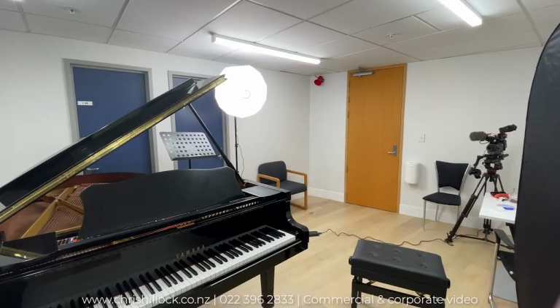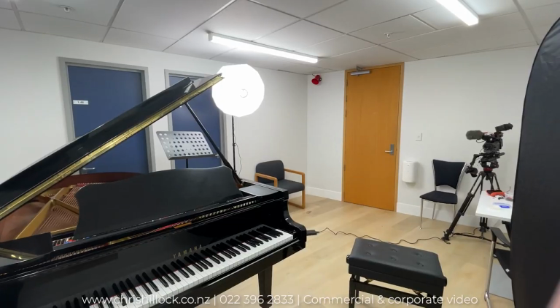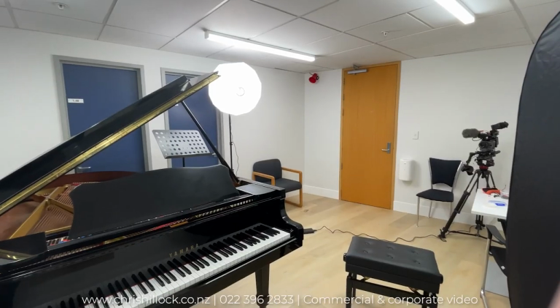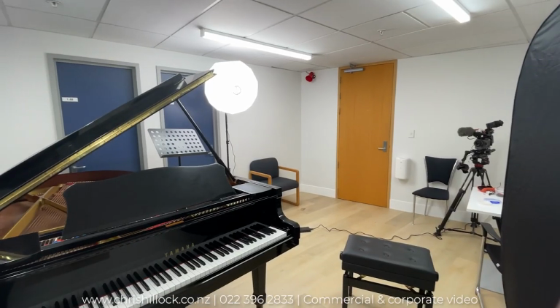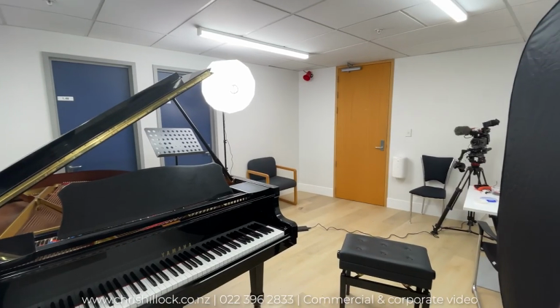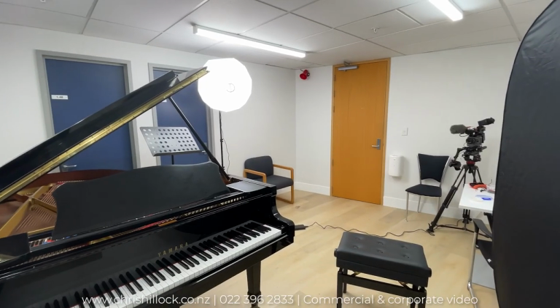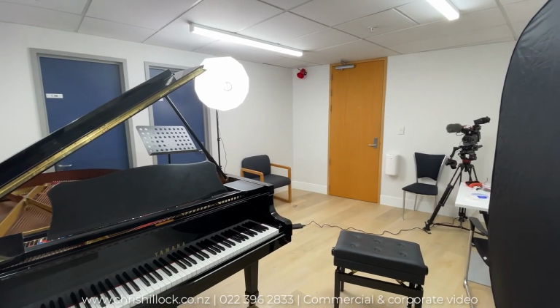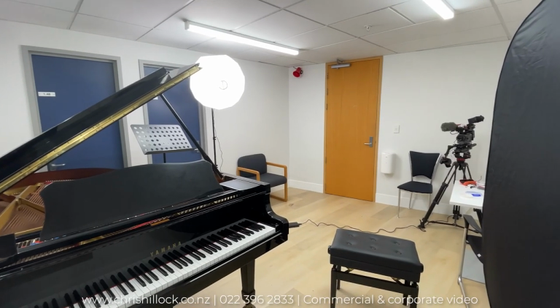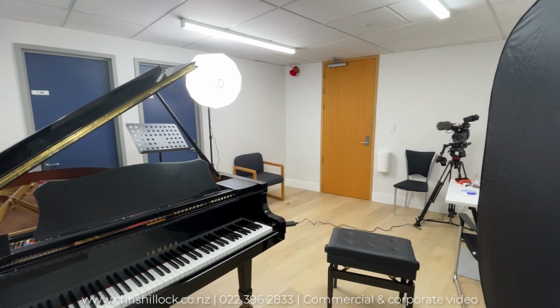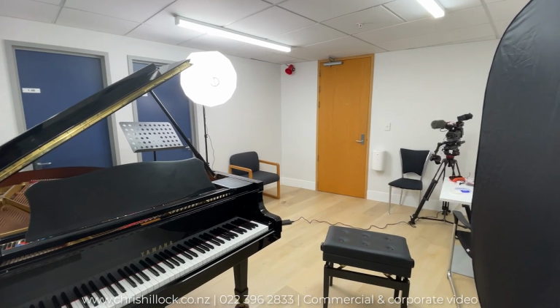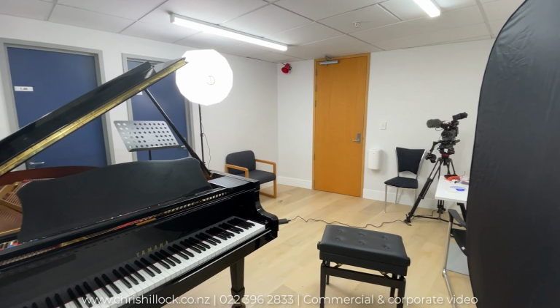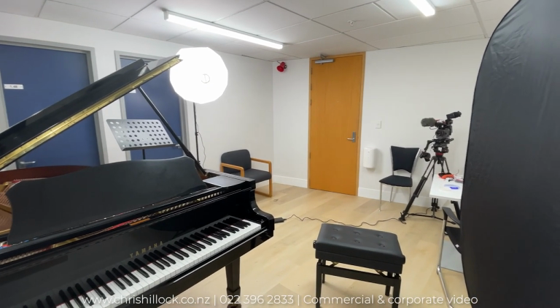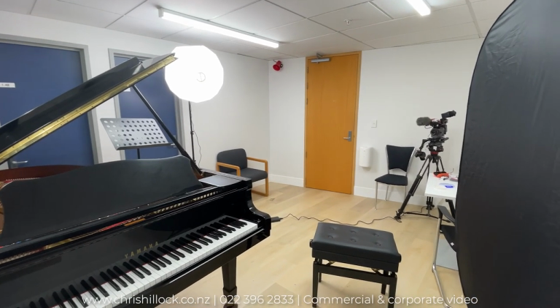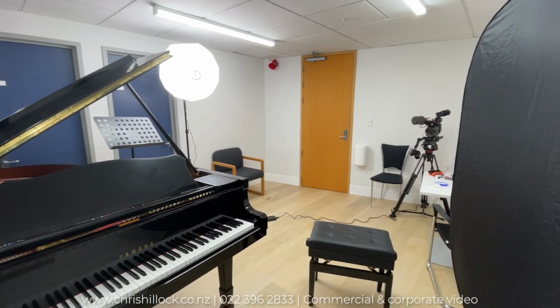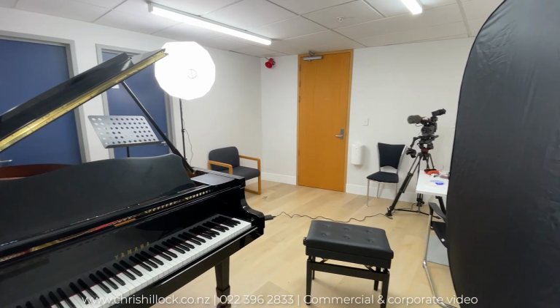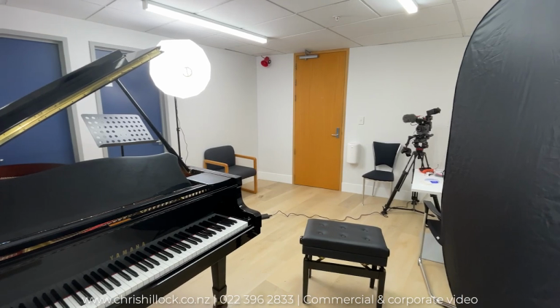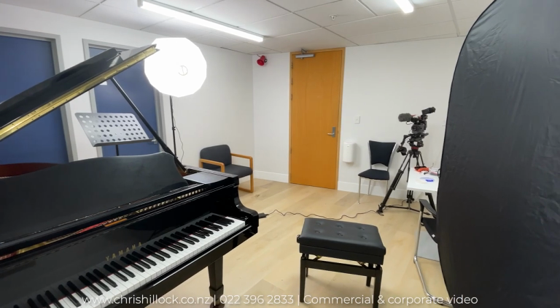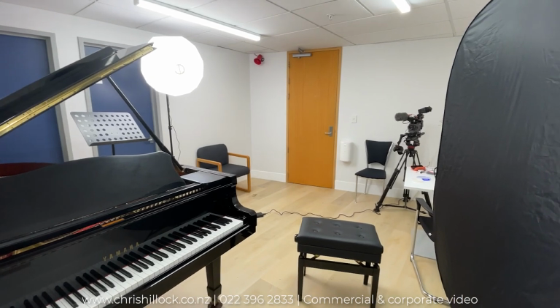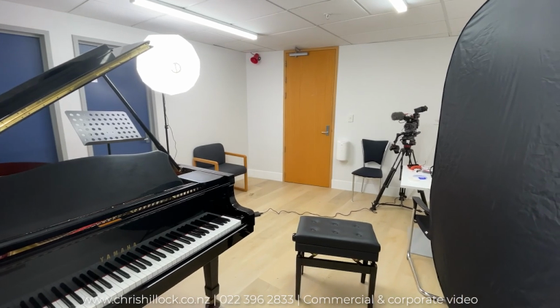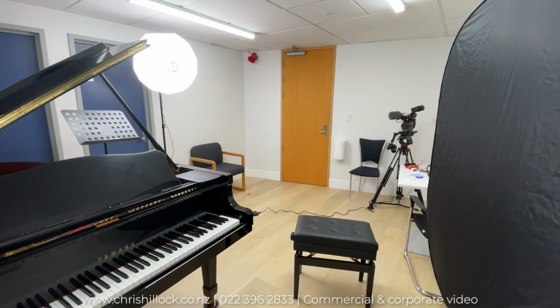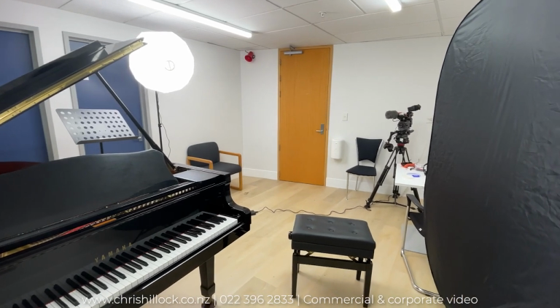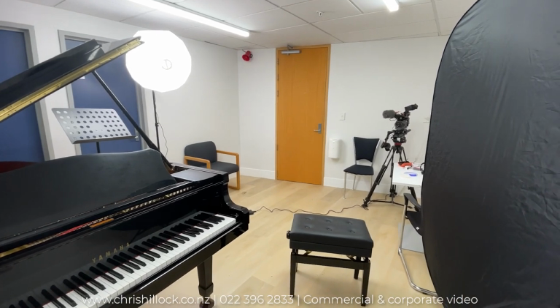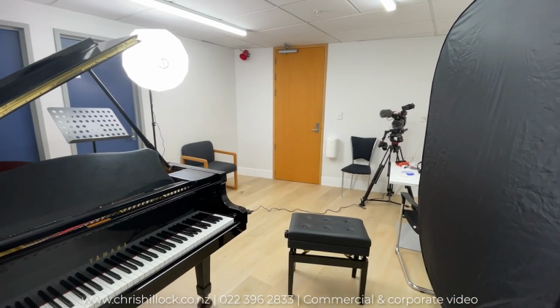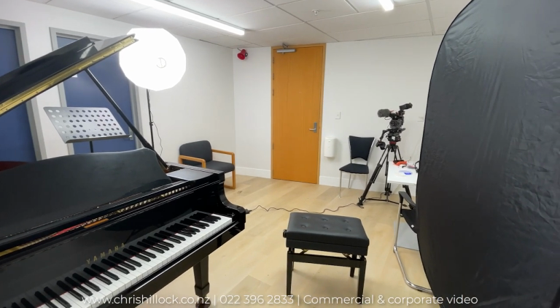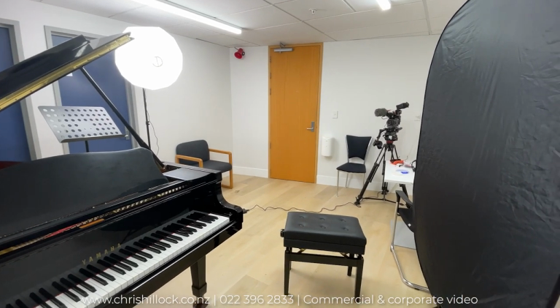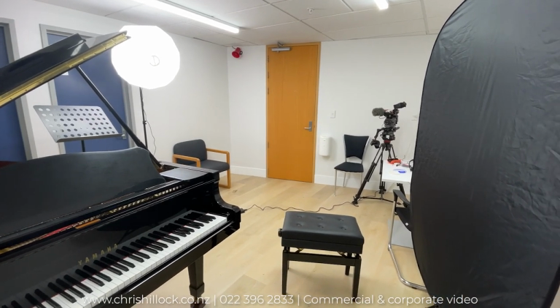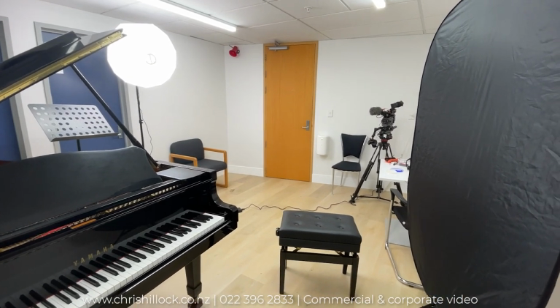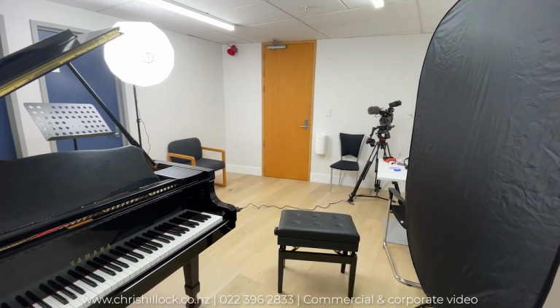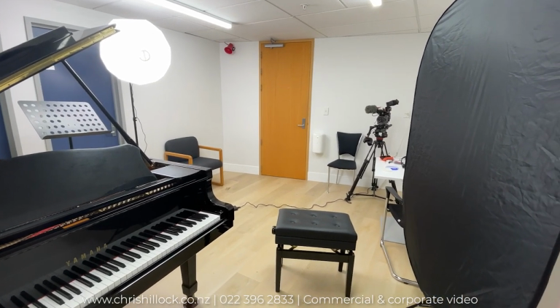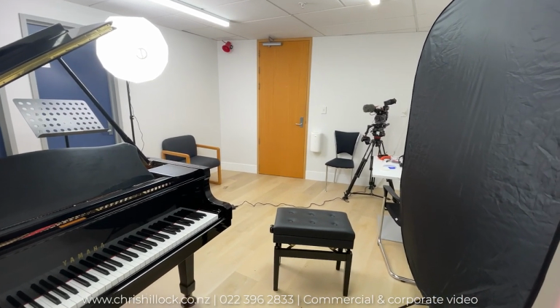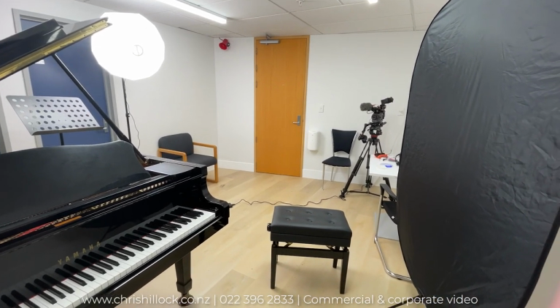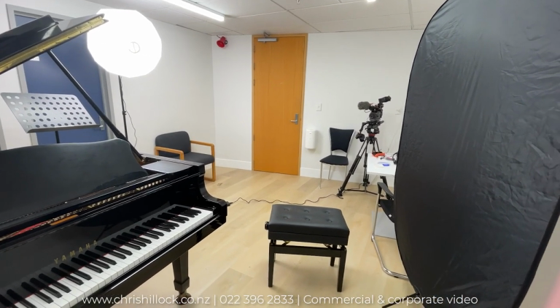Here doing a quick interview for a new project. I'm a bit under wraps, can't tell you too much.